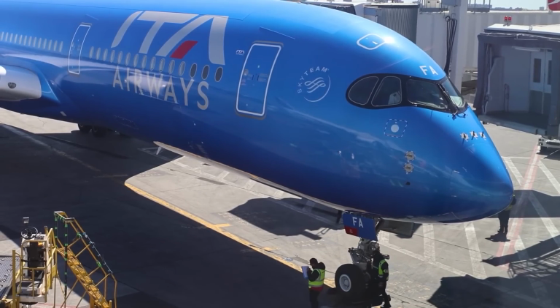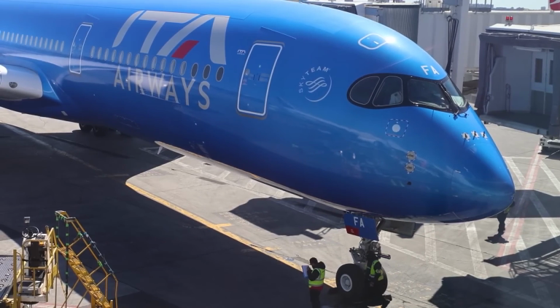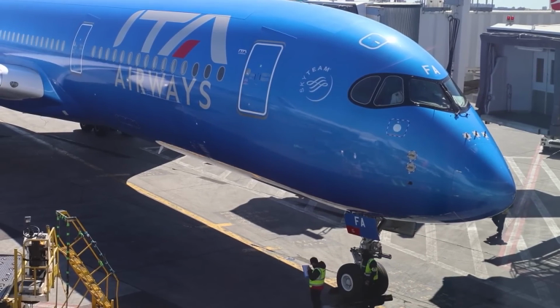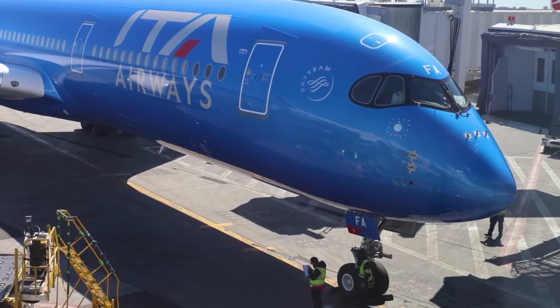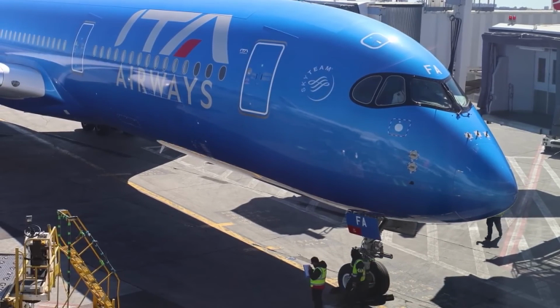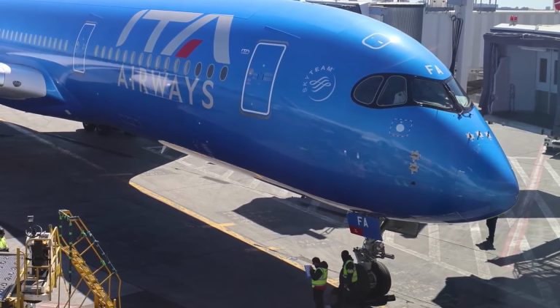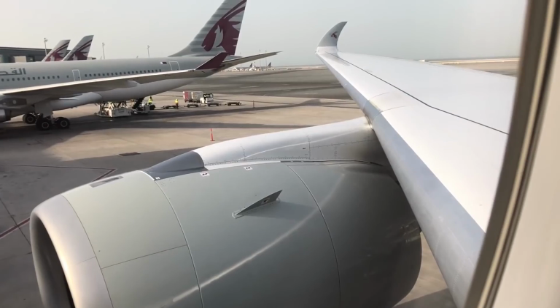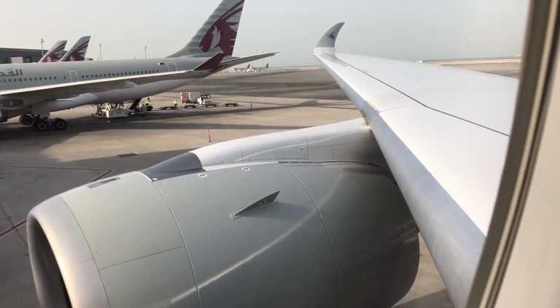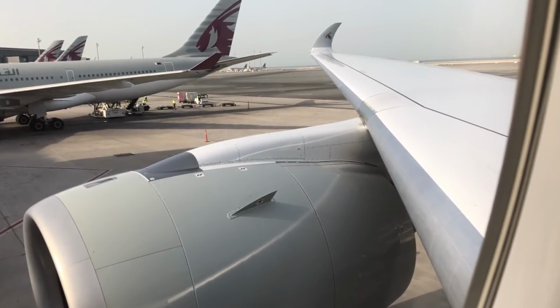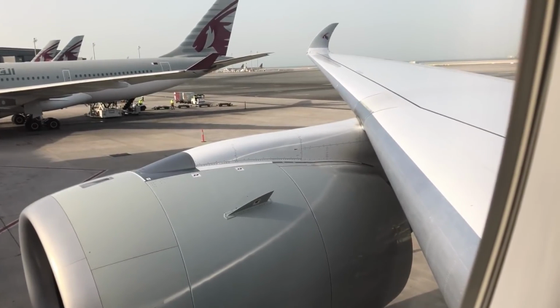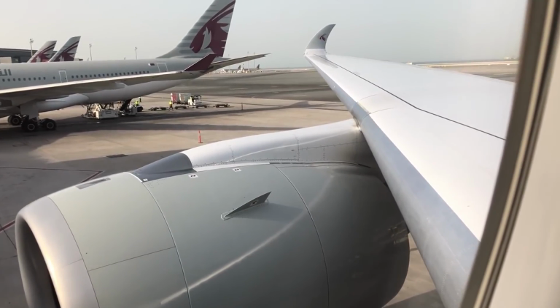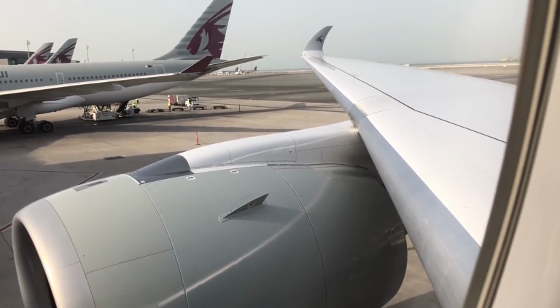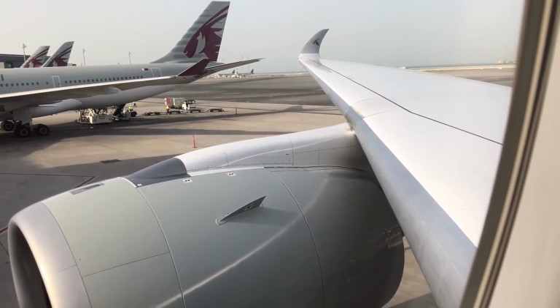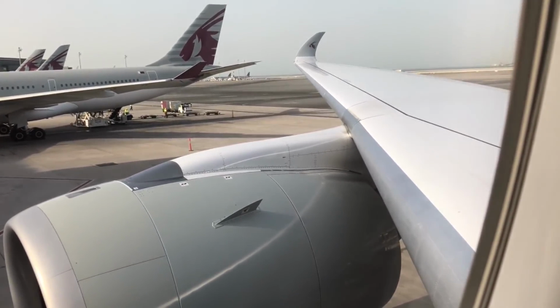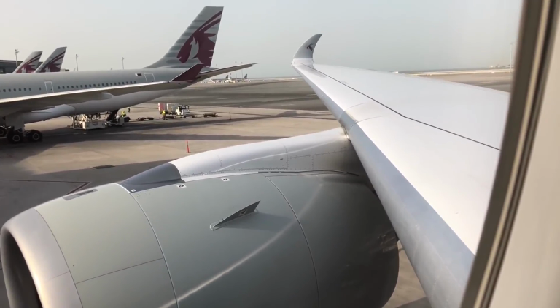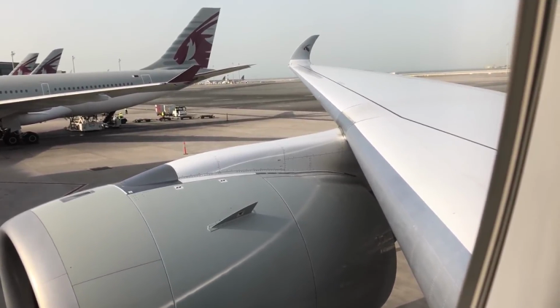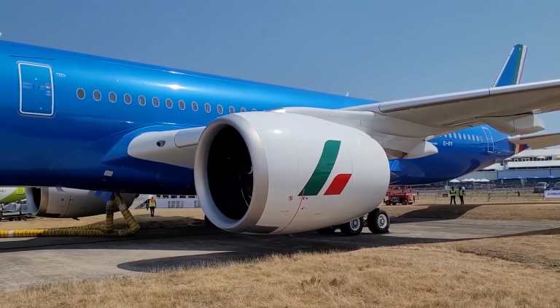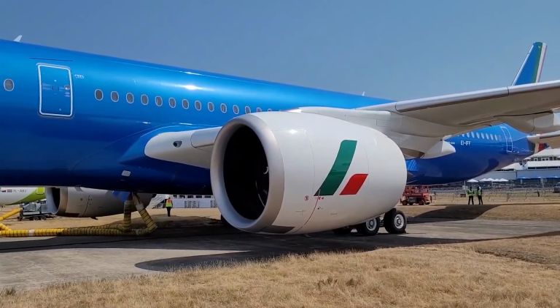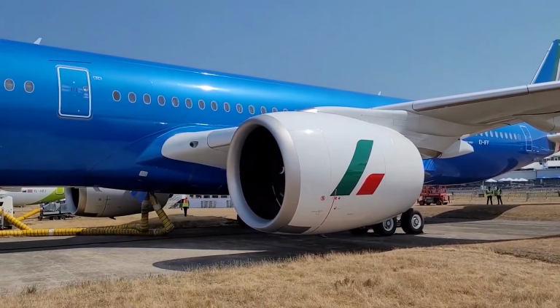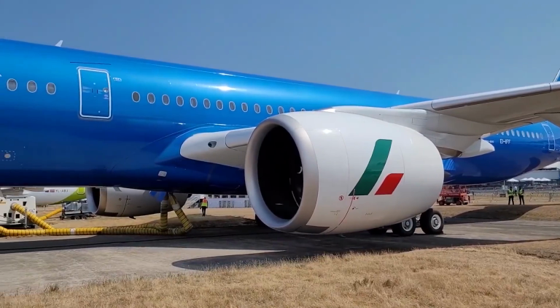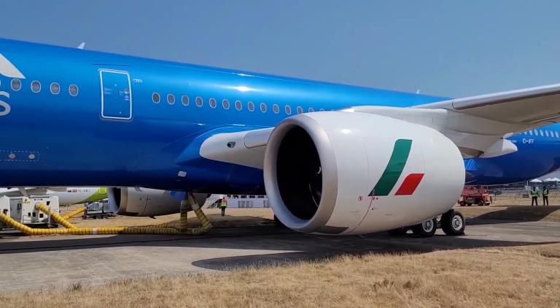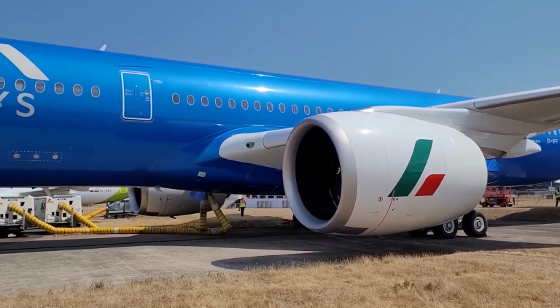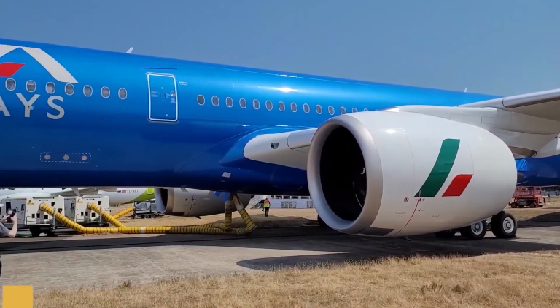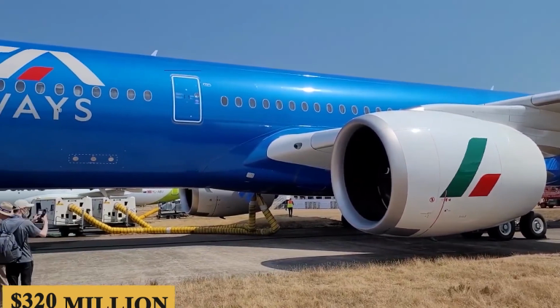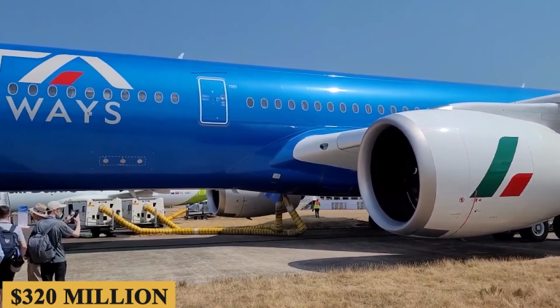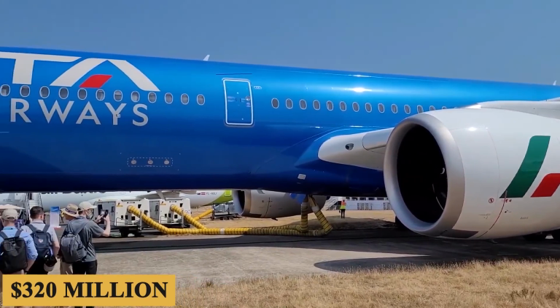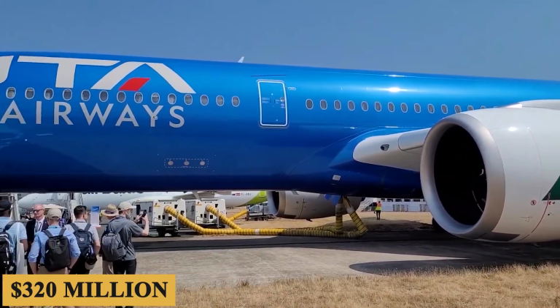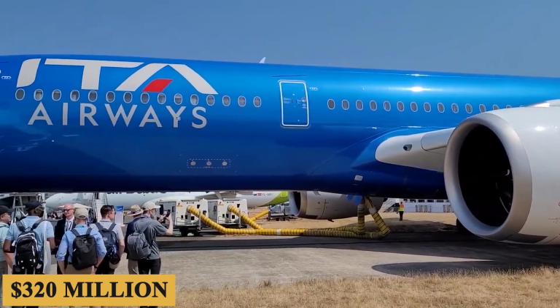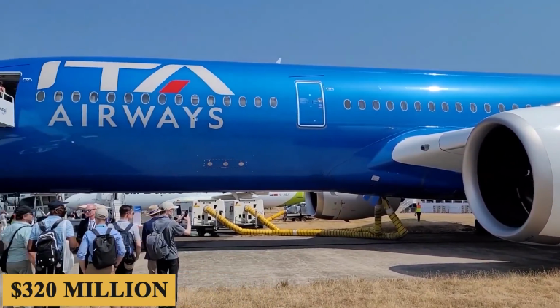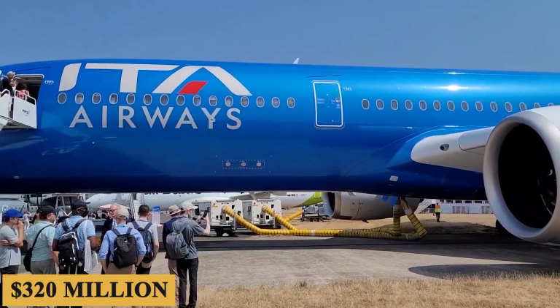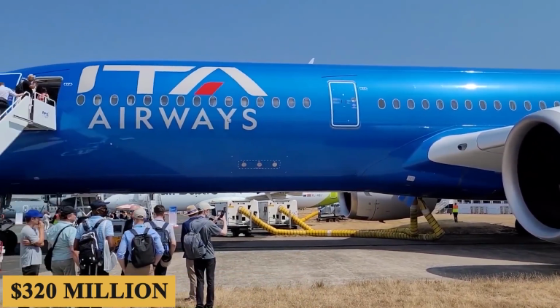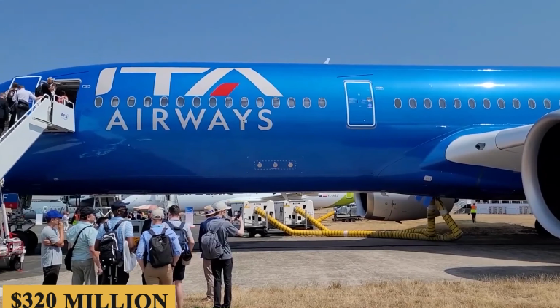The base purchase price for a new Airbus A350-900 is $320 million before options.